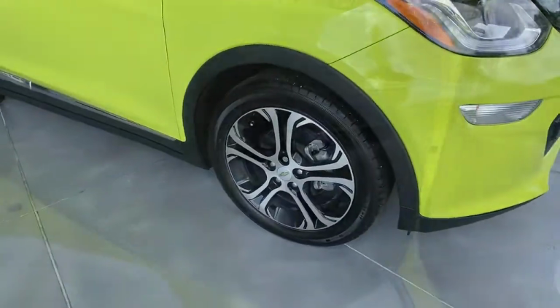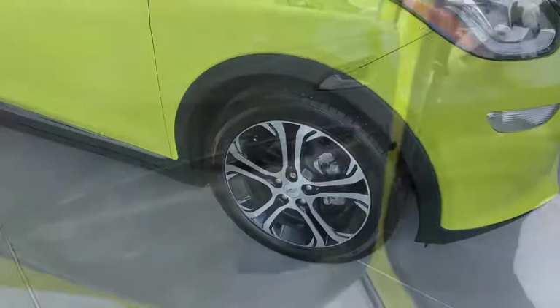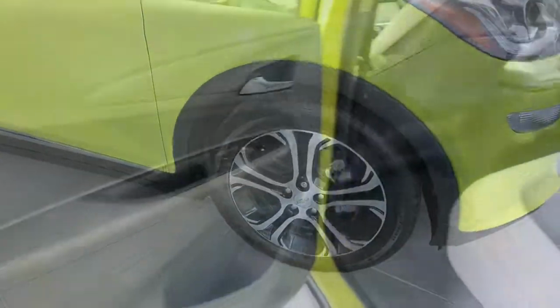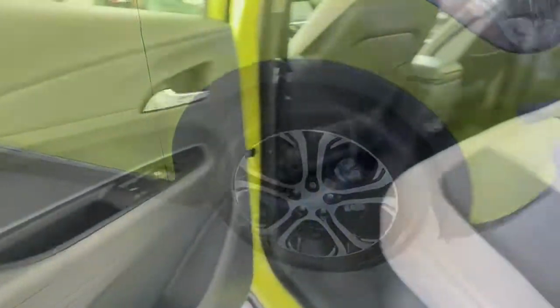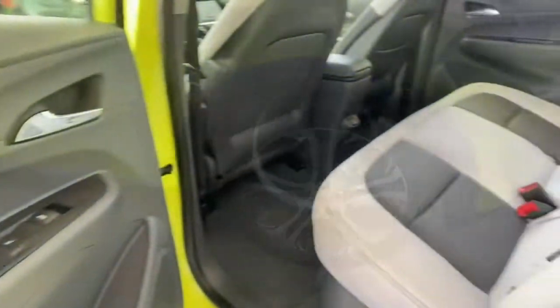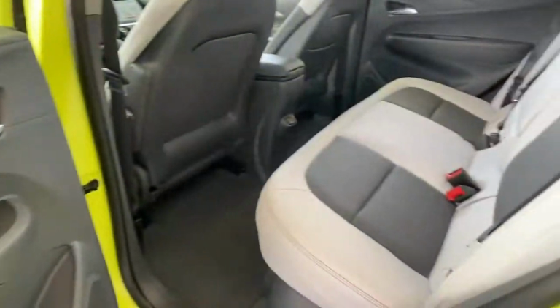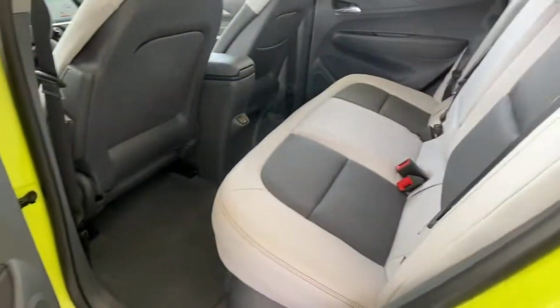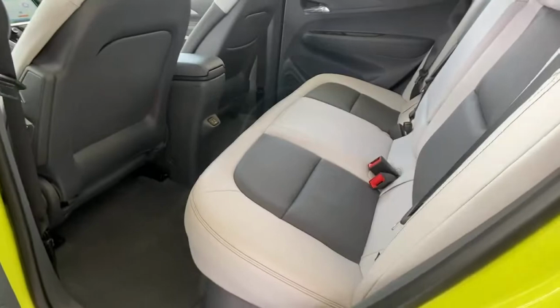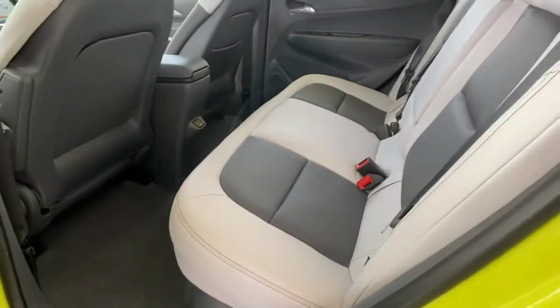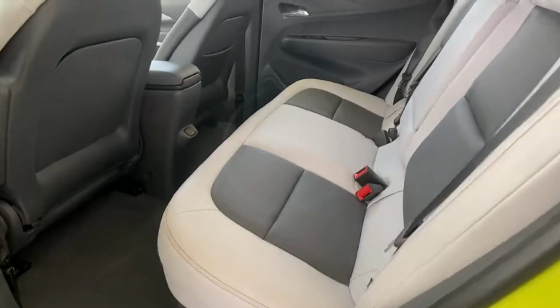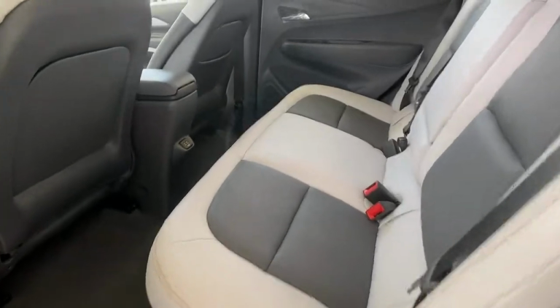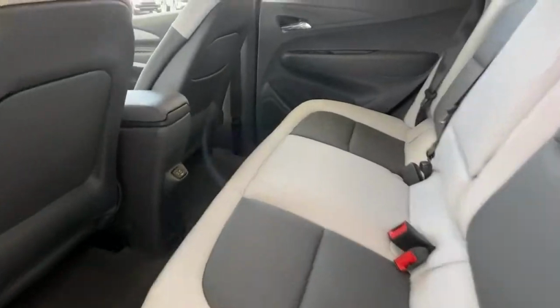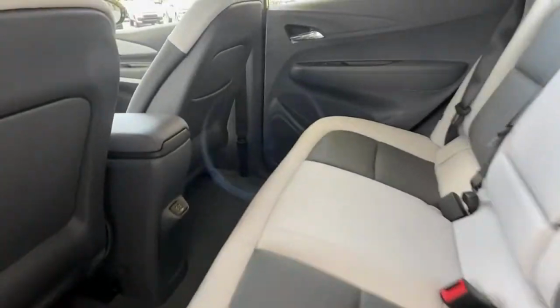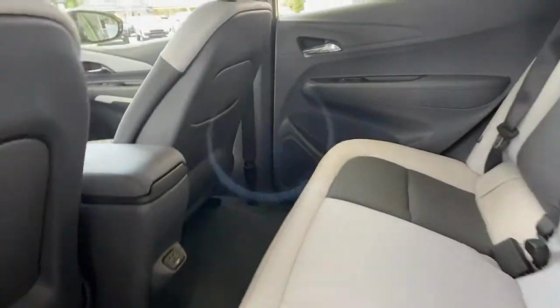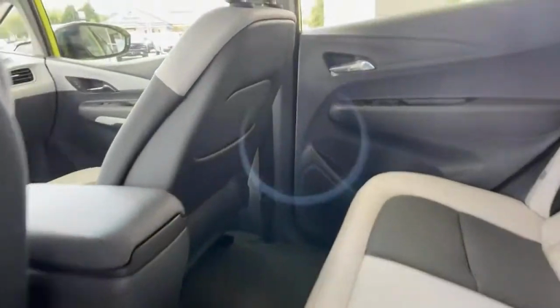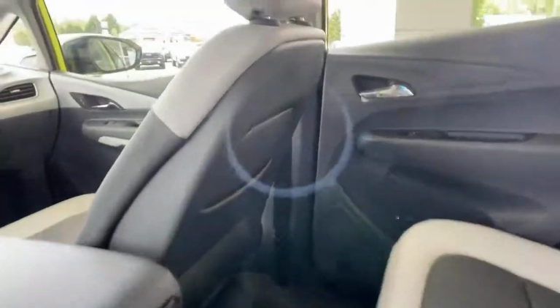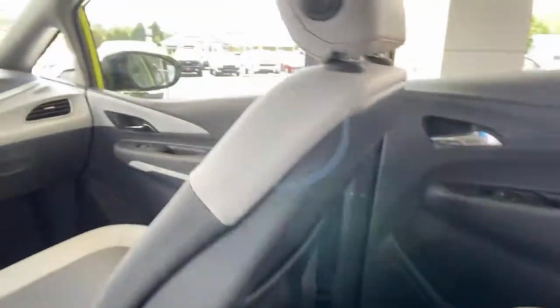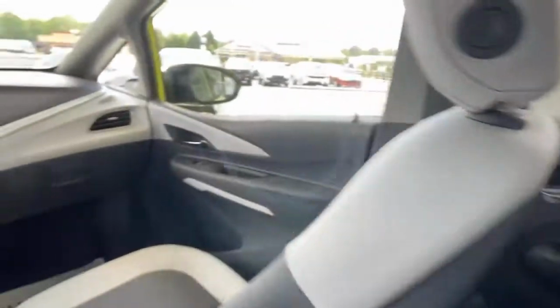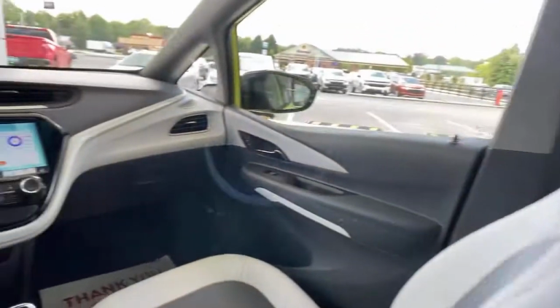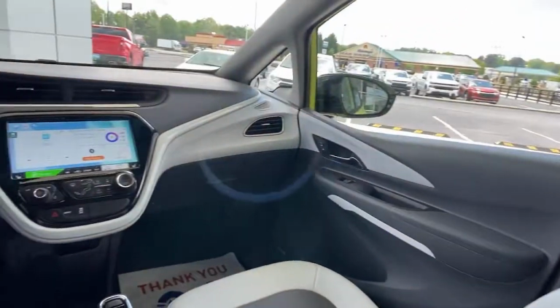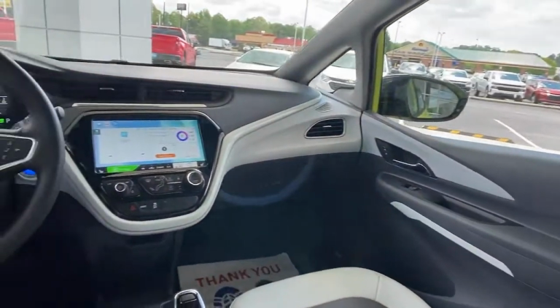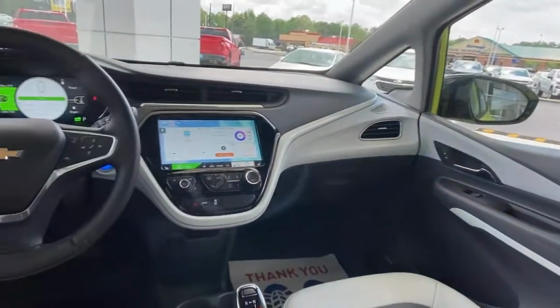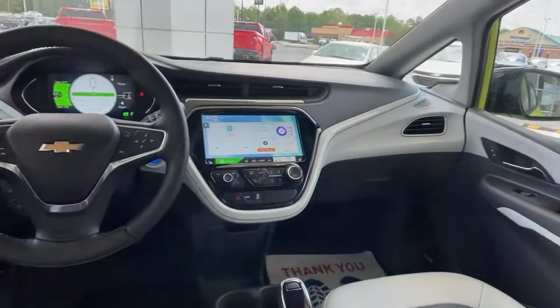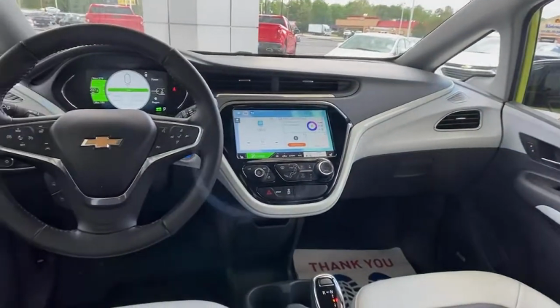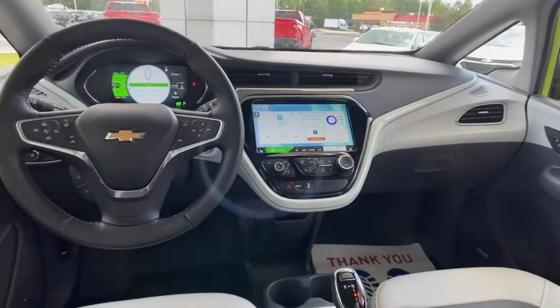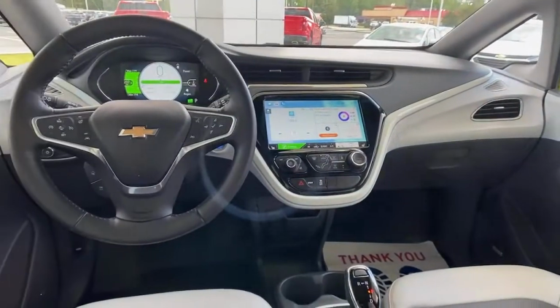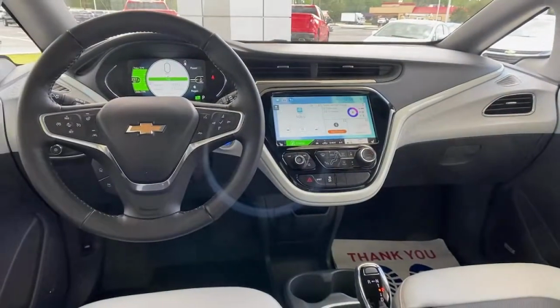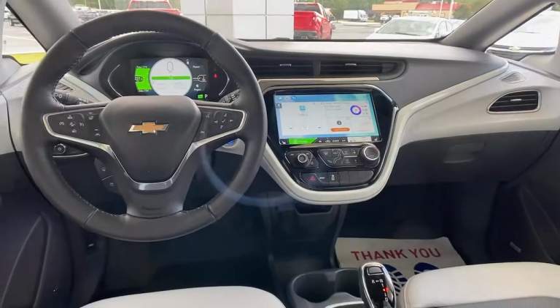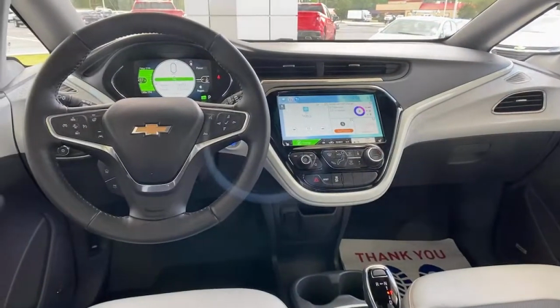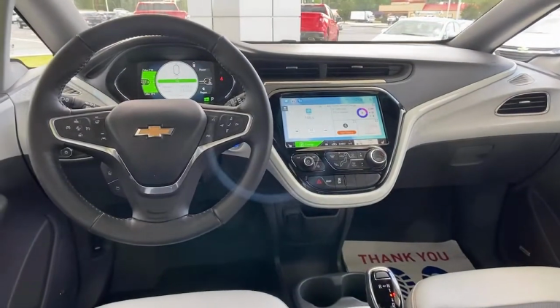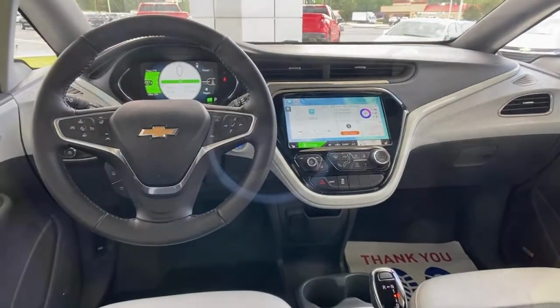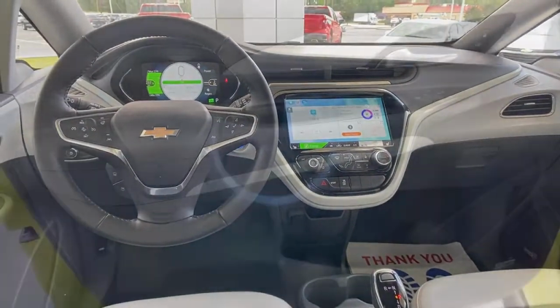Additional features include satellite radio, keyless start, backup camera, Bluetooth connection, and blind spot monitor.